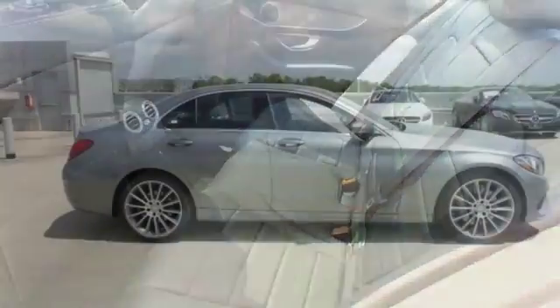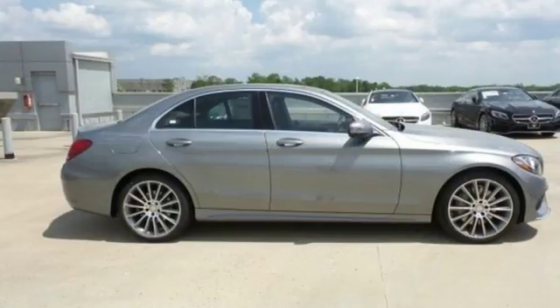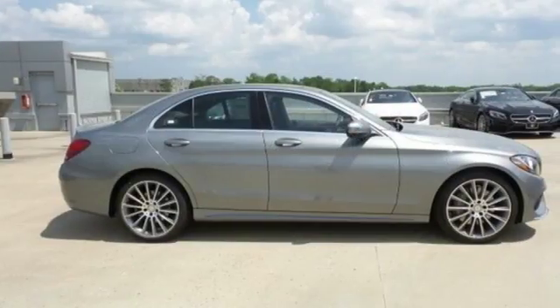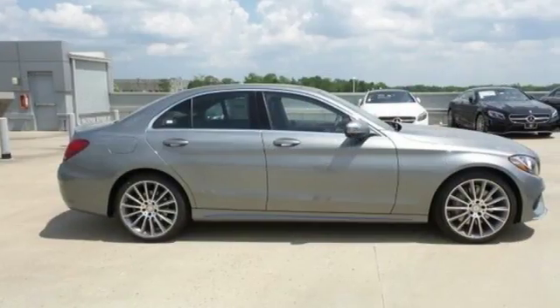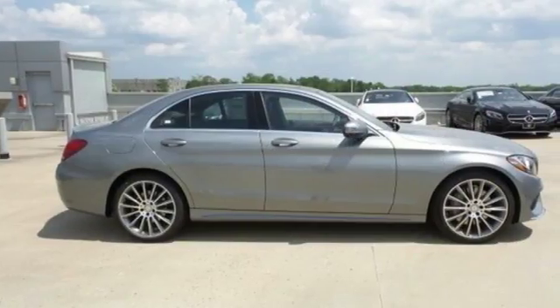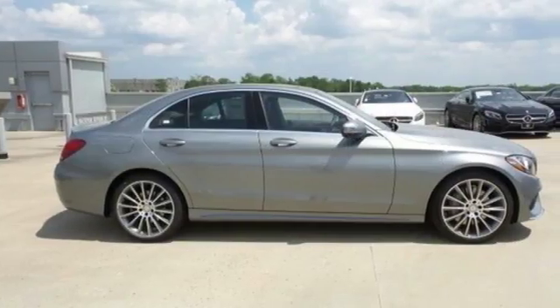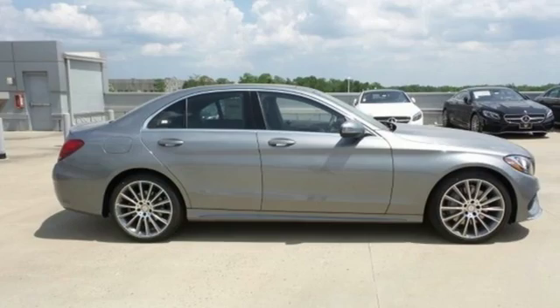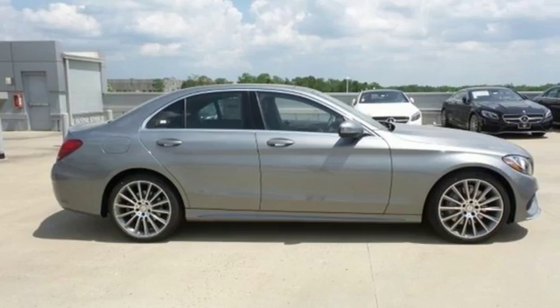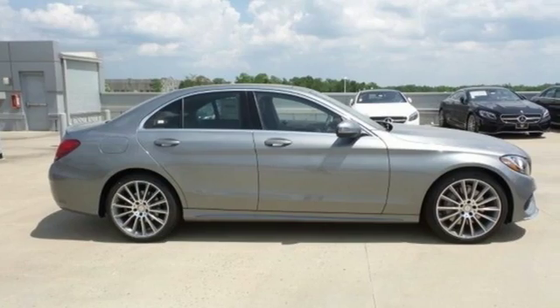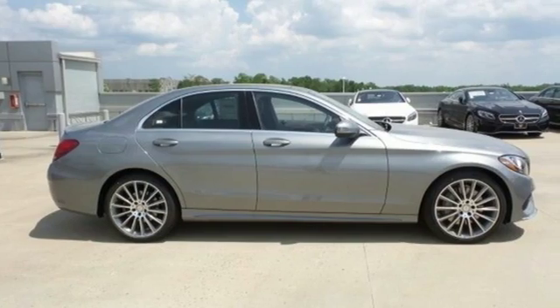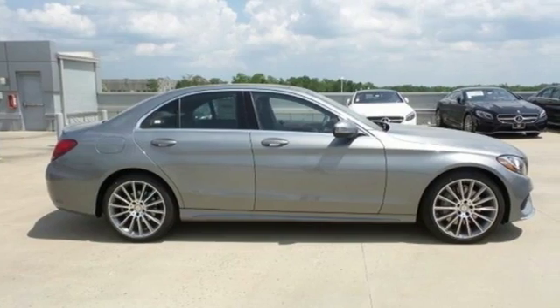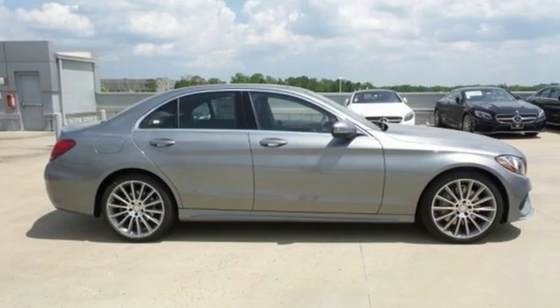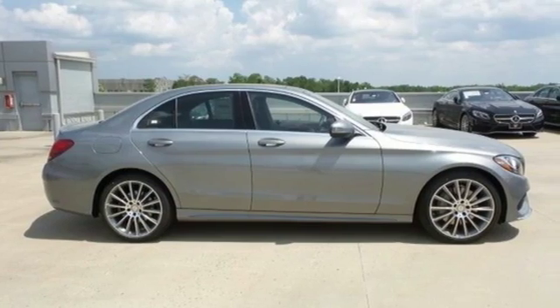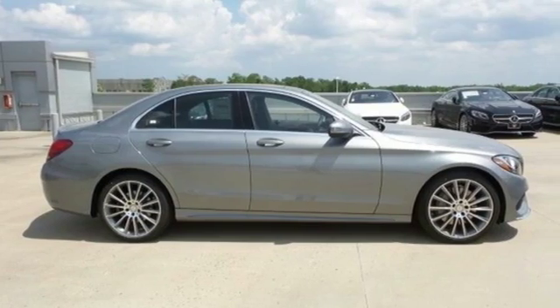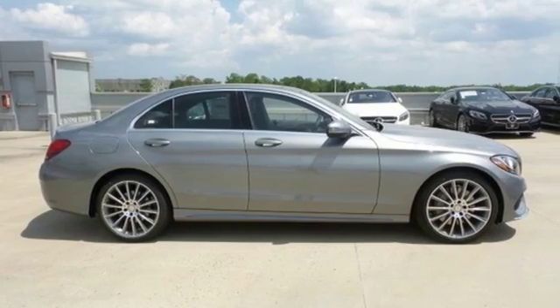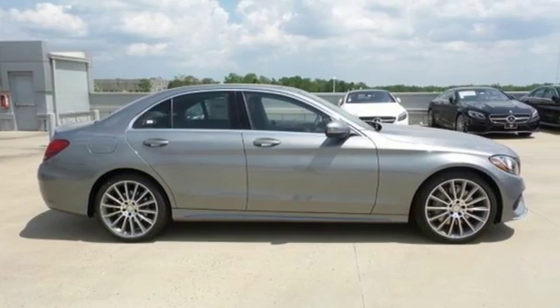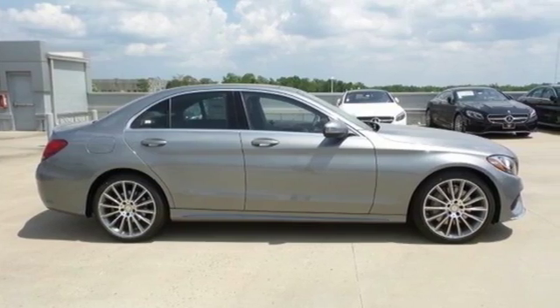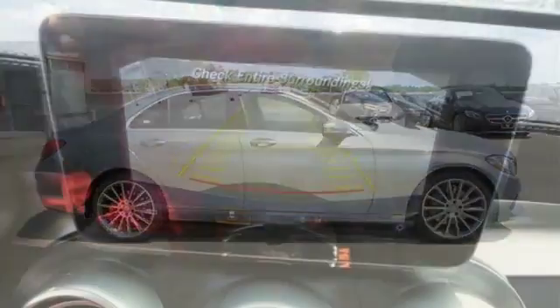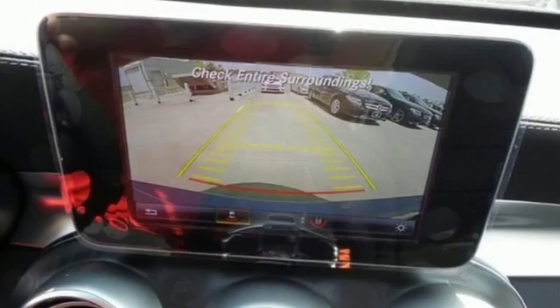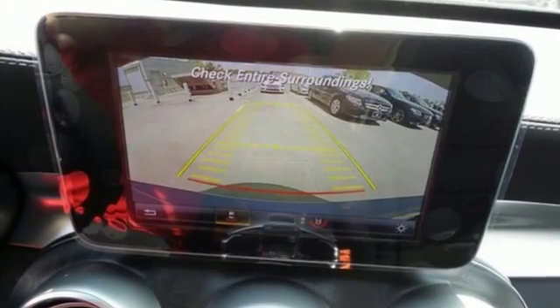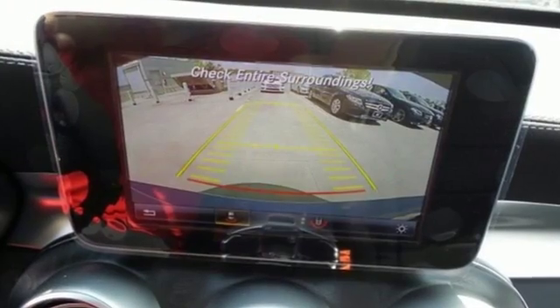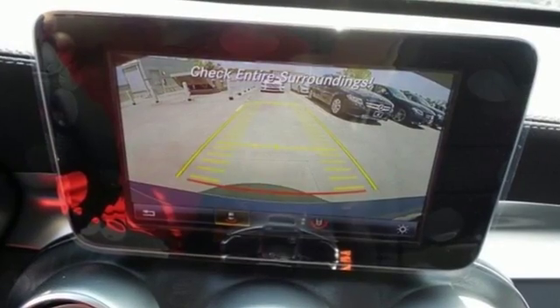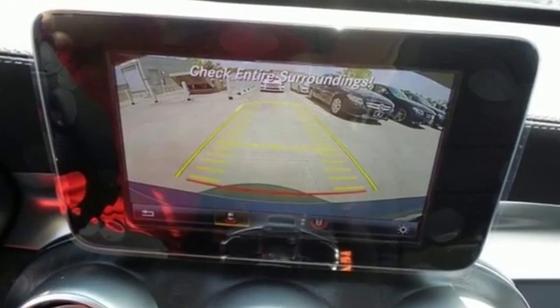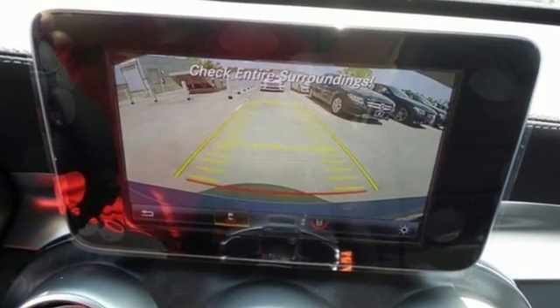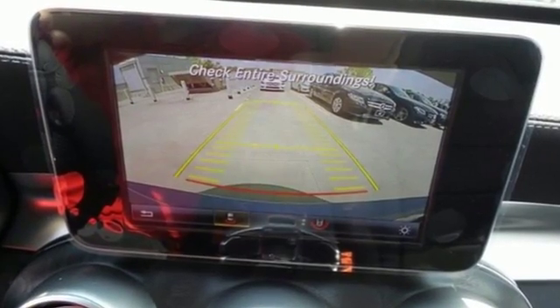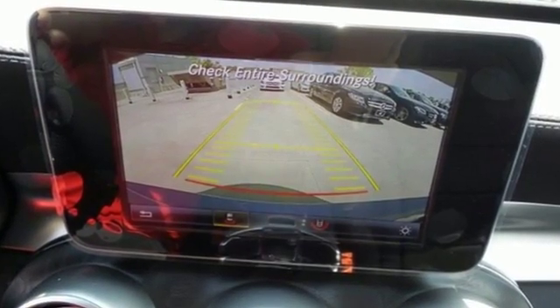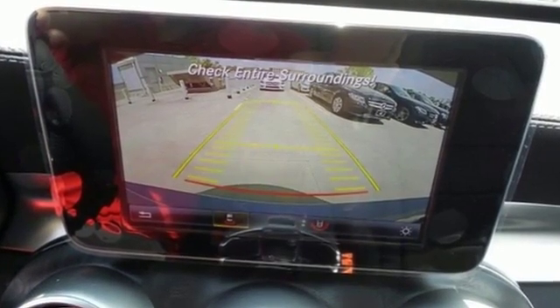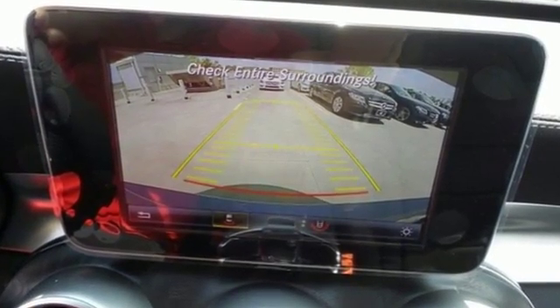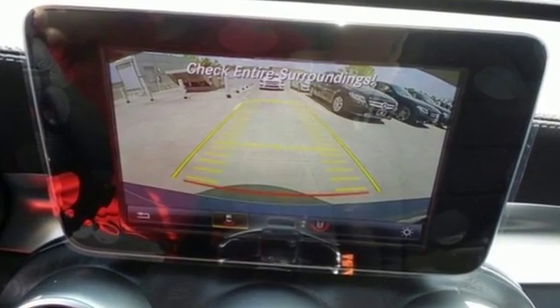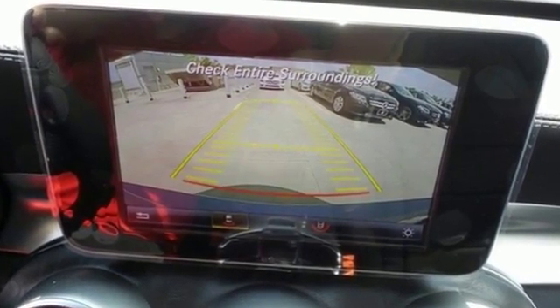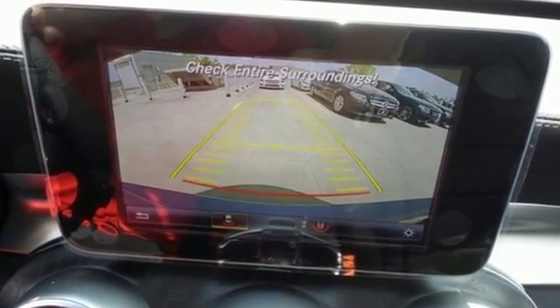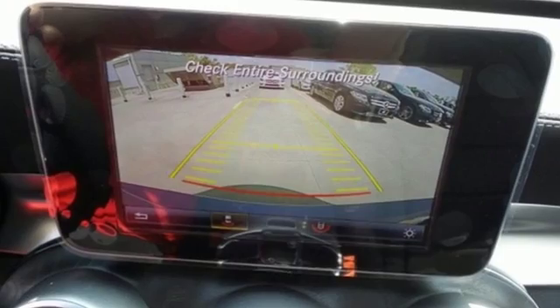This C300 is just as safe as it is fun to drive. Collision Prevention Assist Plus, Attention Assist, and Pre-Safe all come standard.